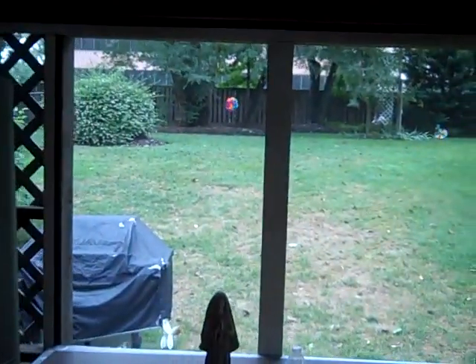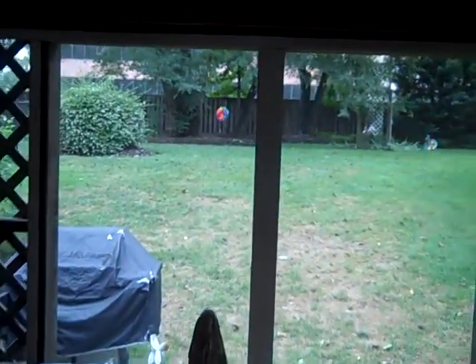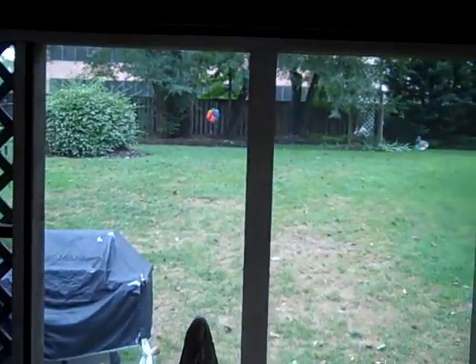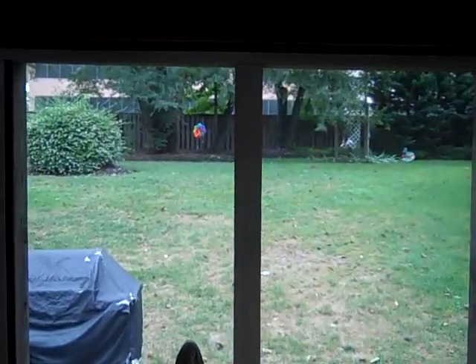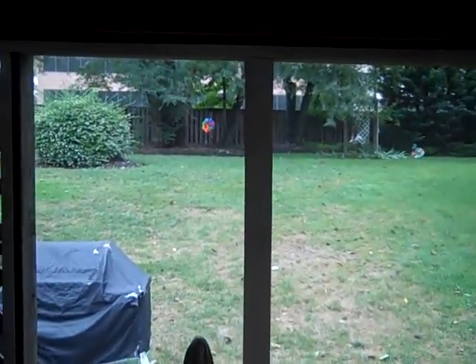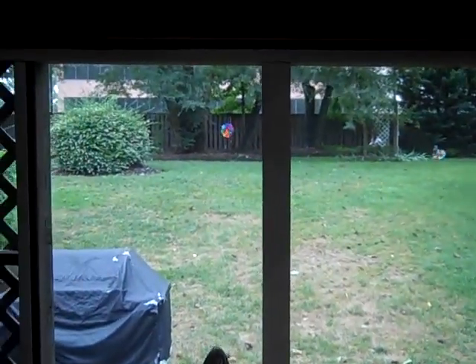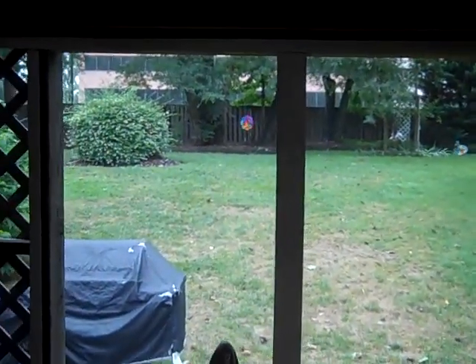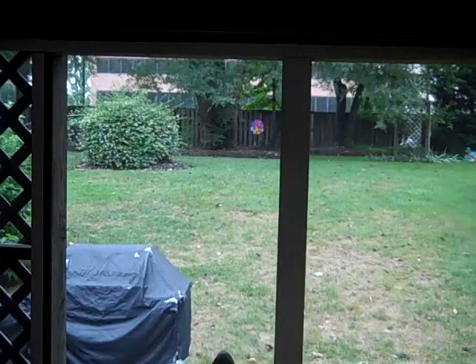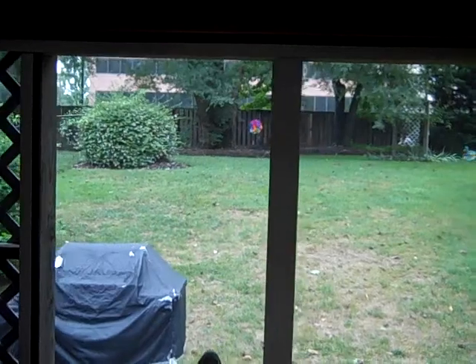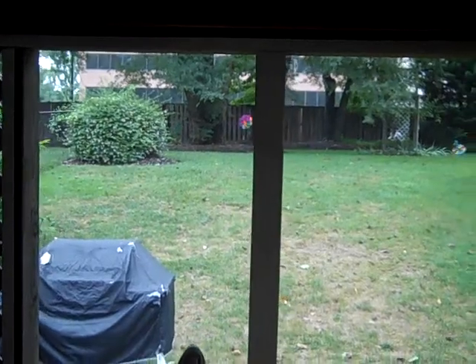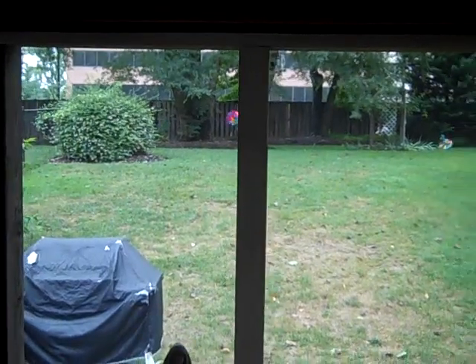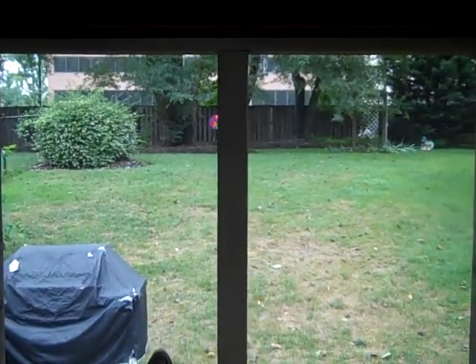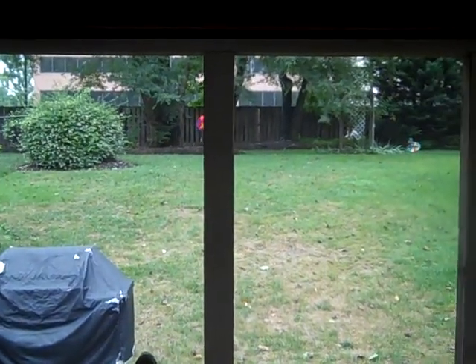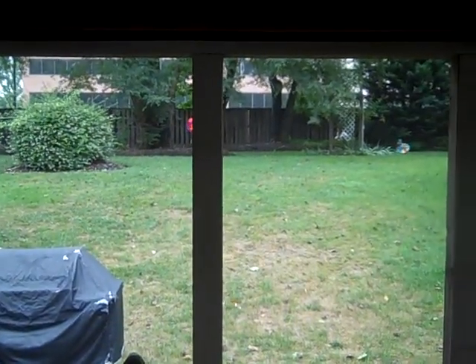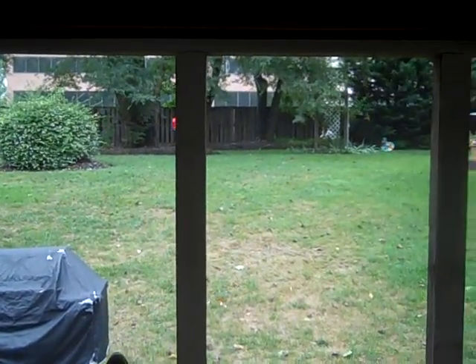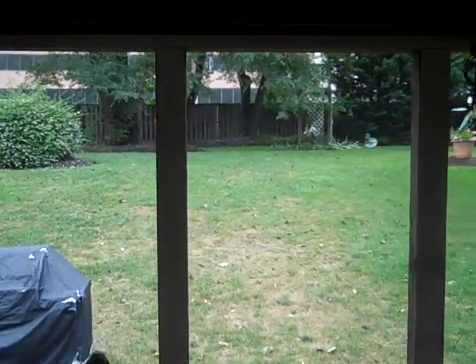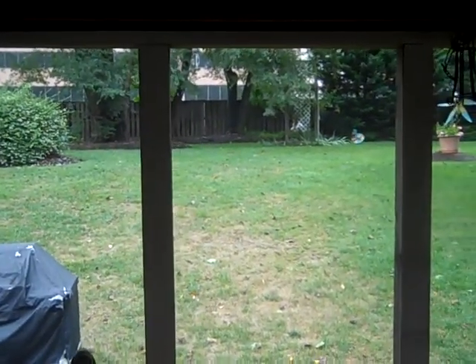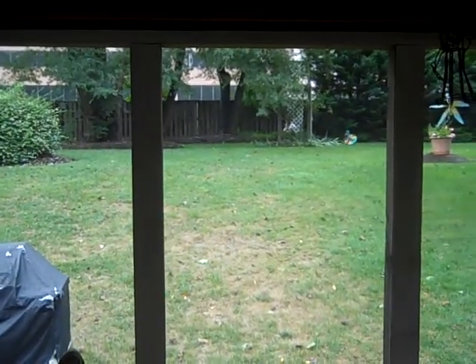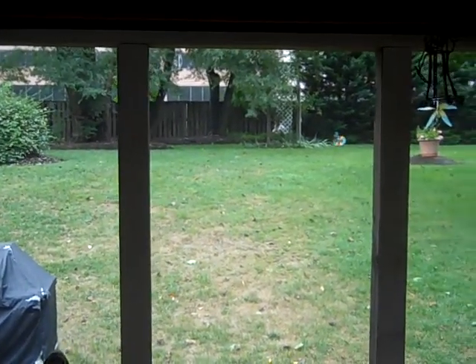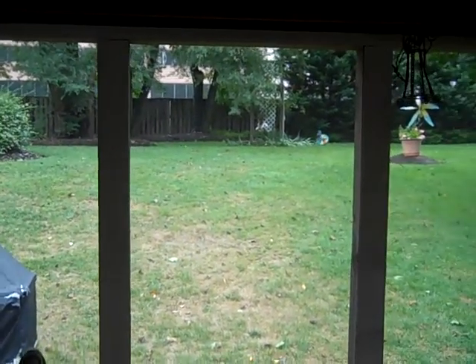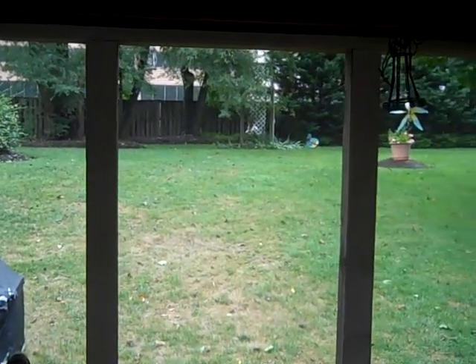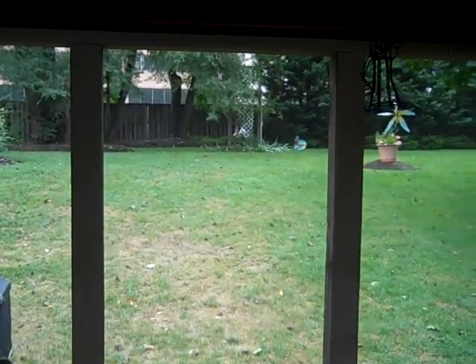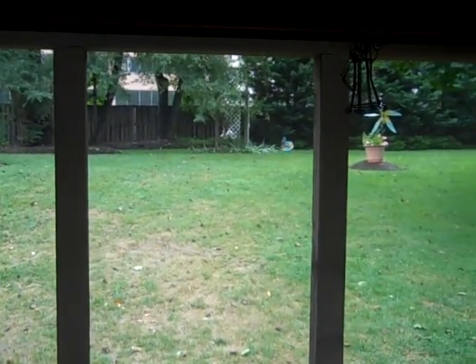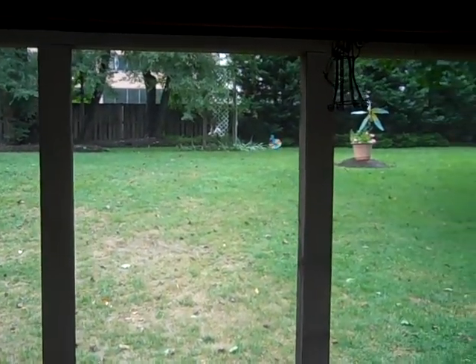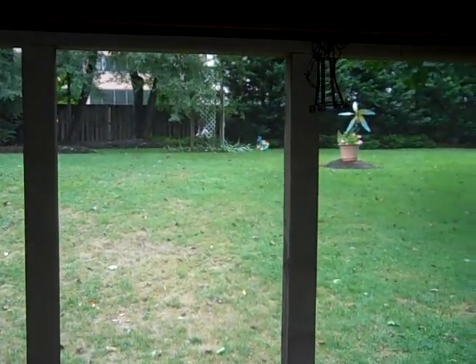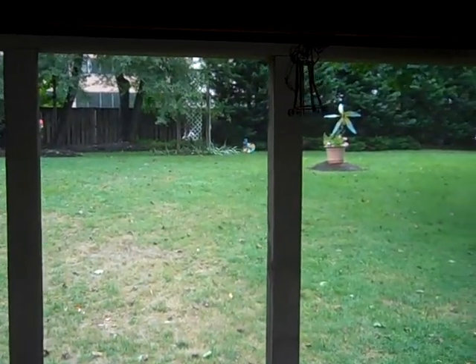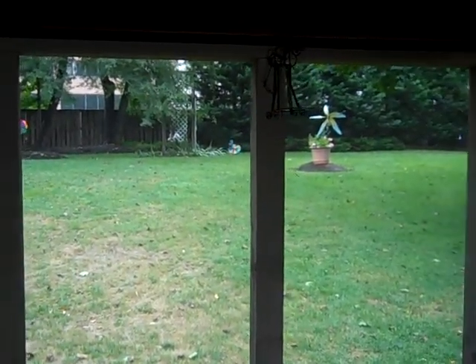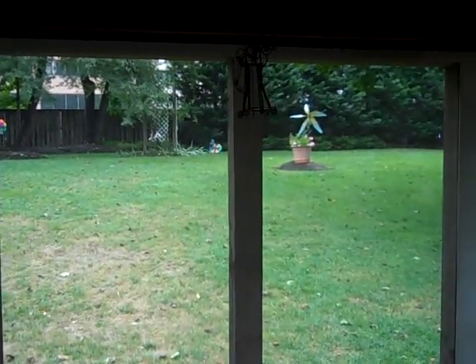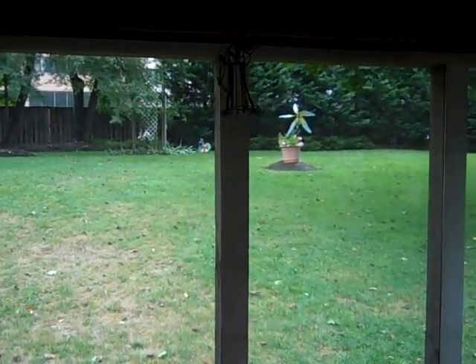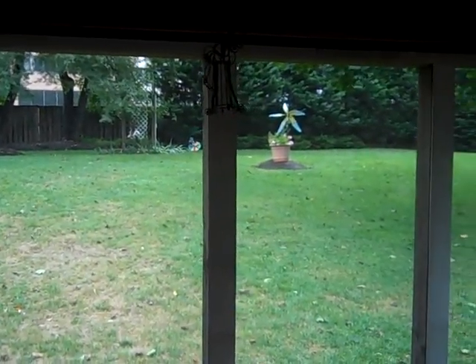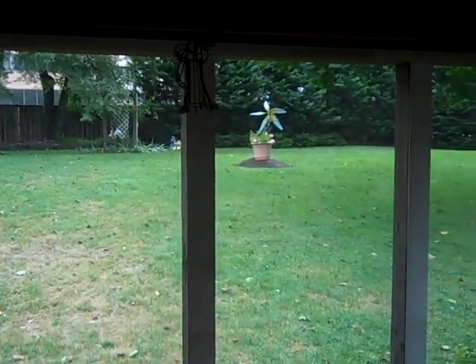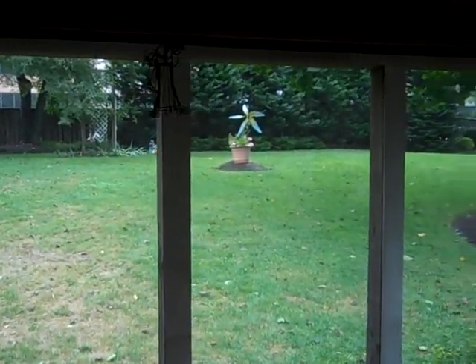The screen gives you lots of nice views of the backyard.